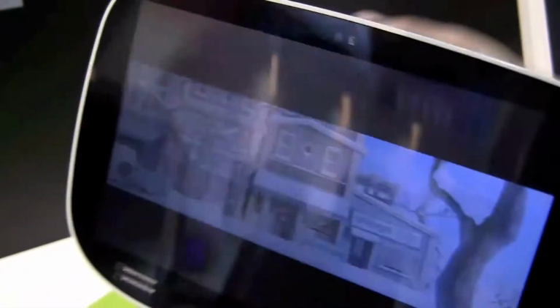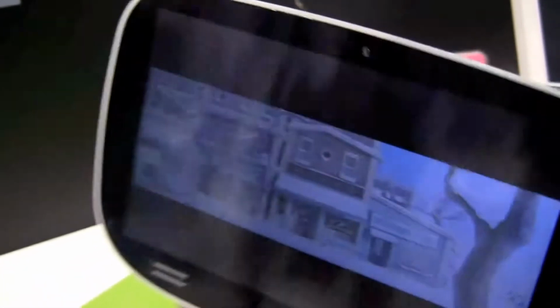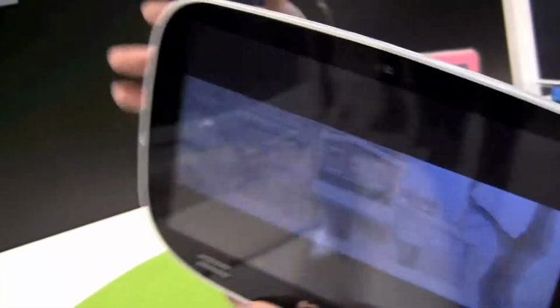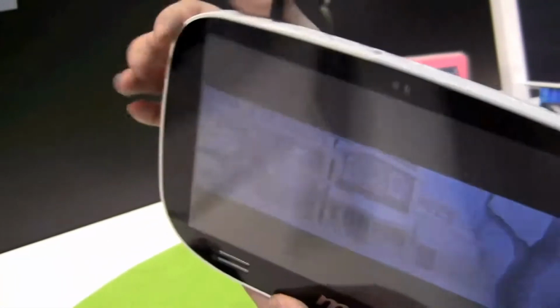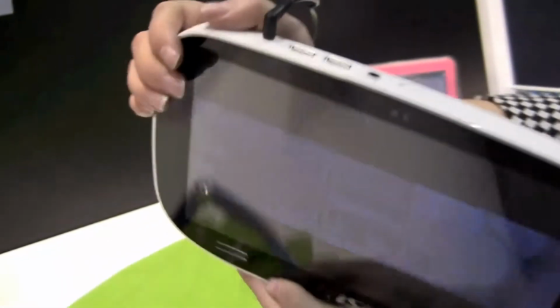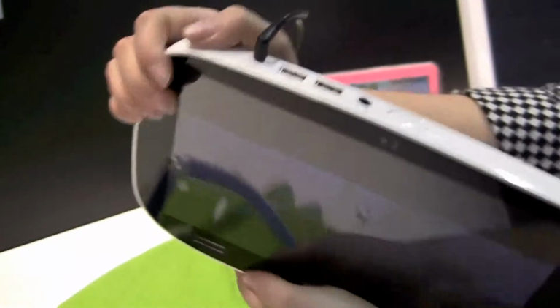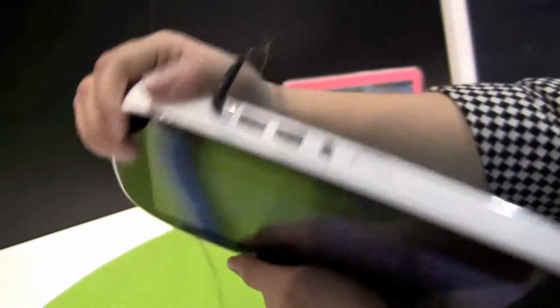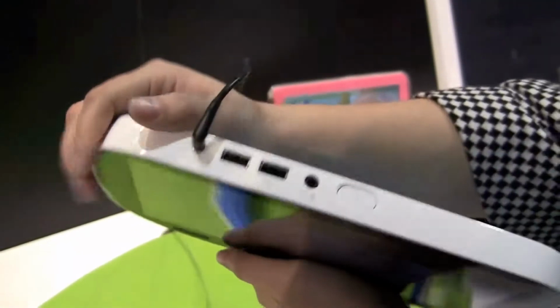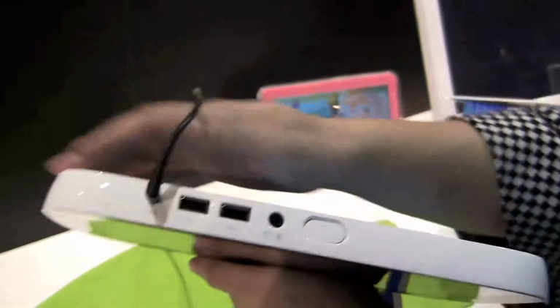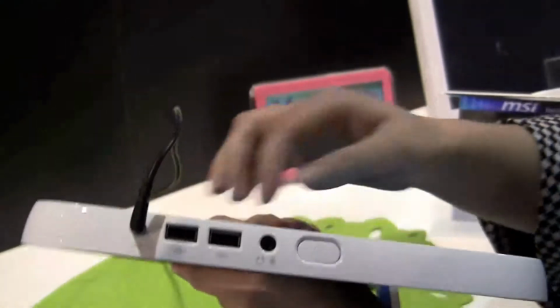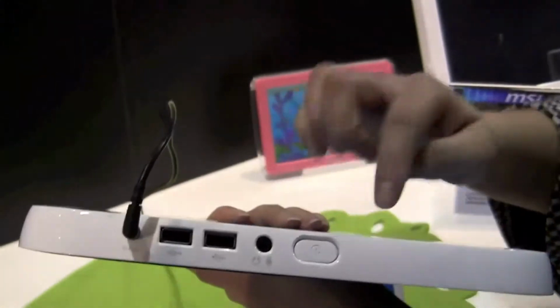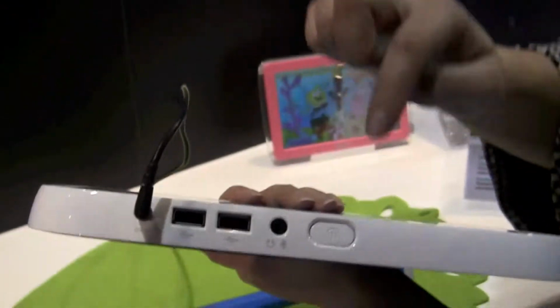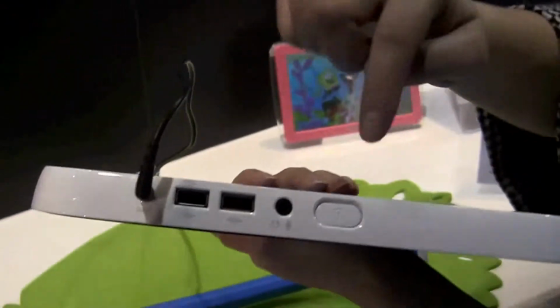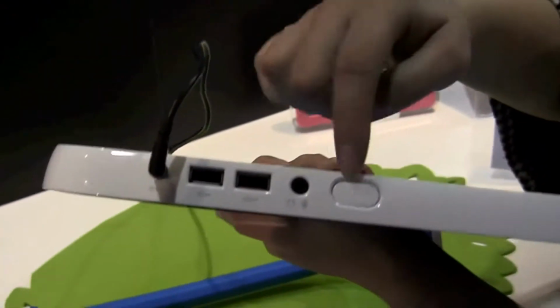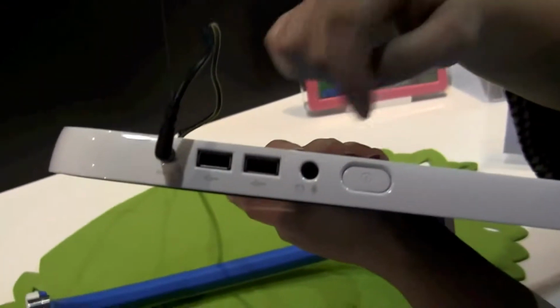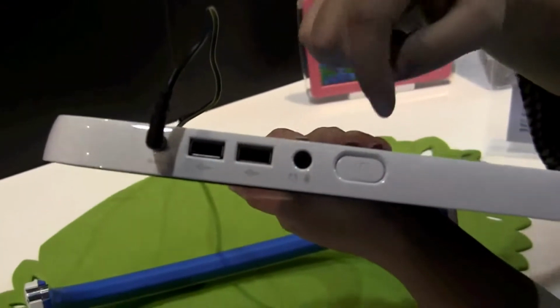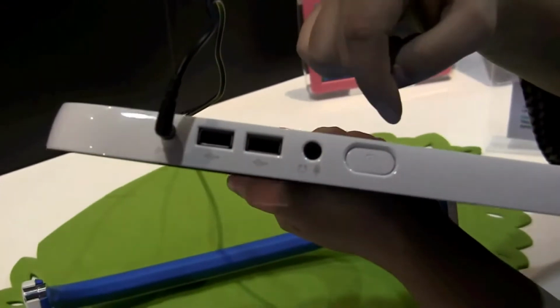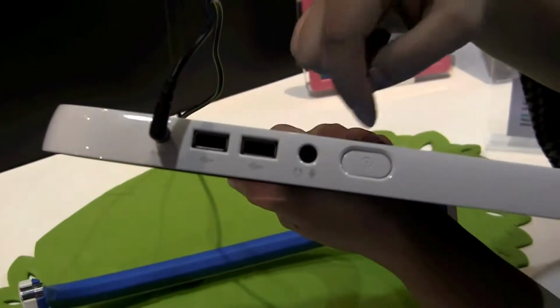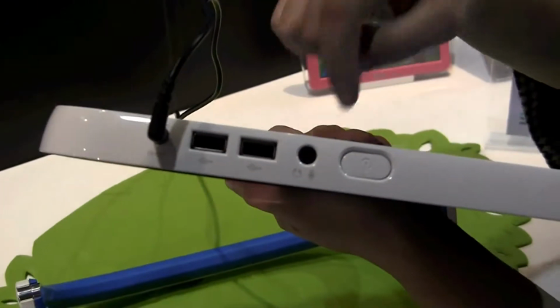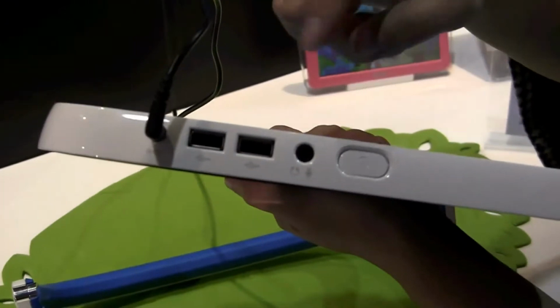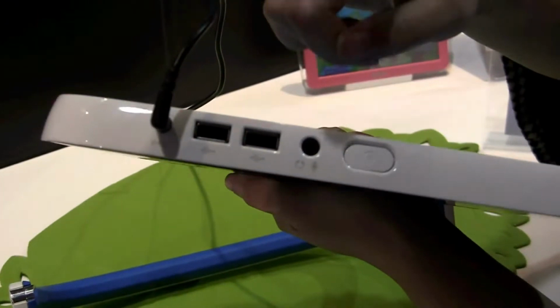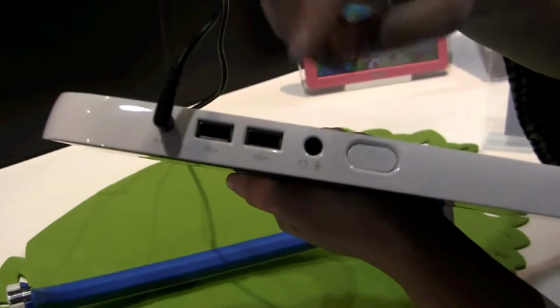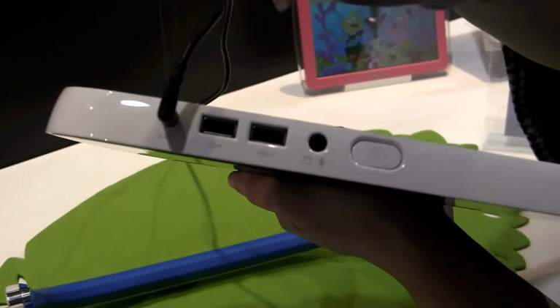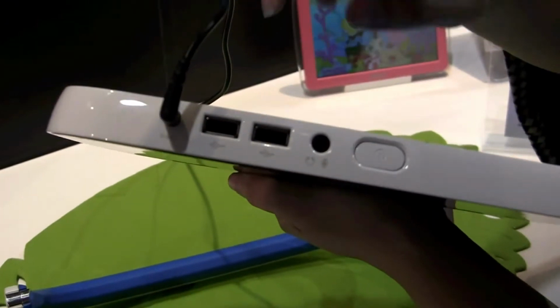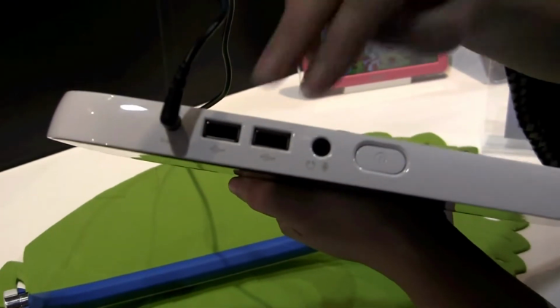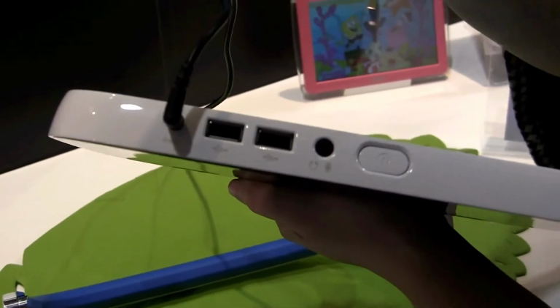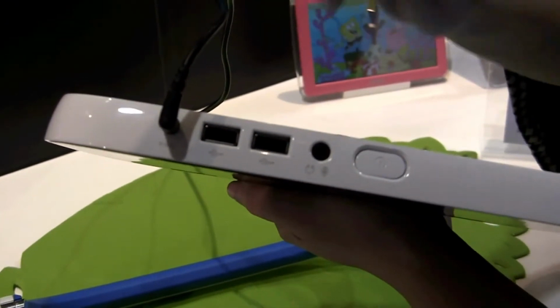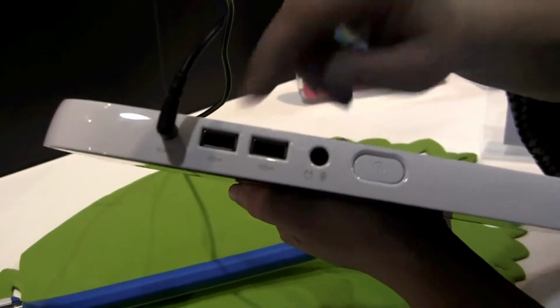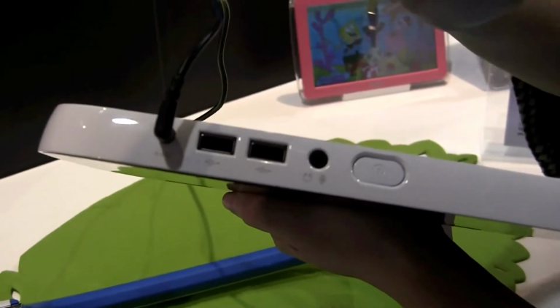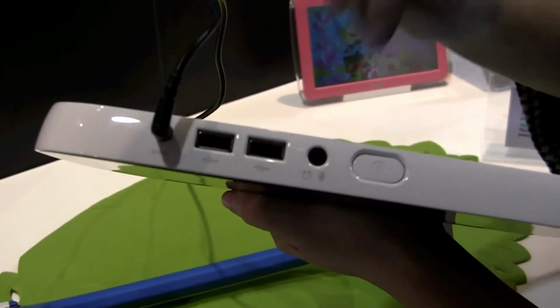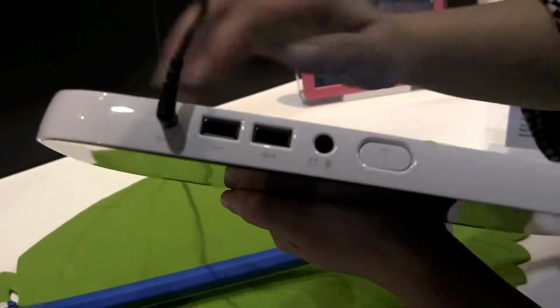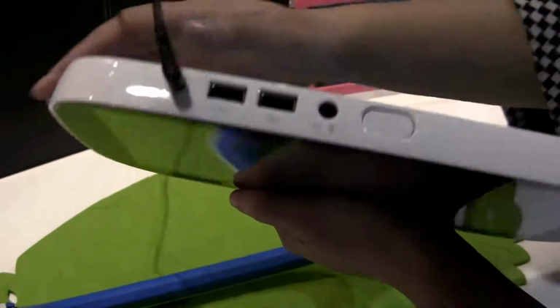Around the top we have a giant power button for kids, headset, two USBs, and the PSU.